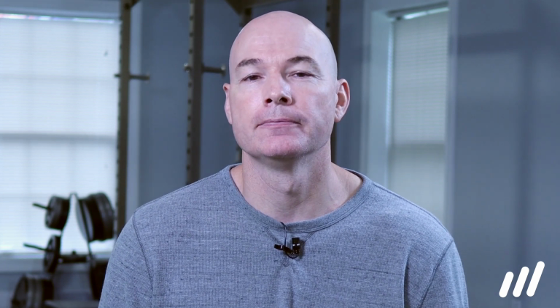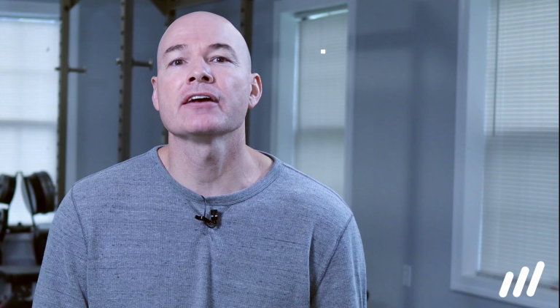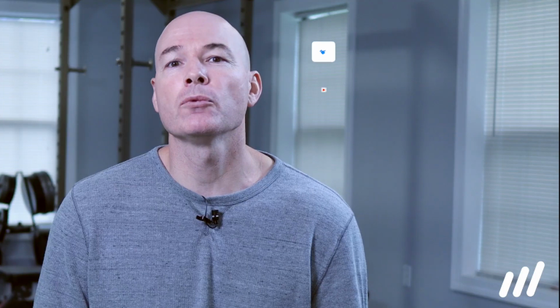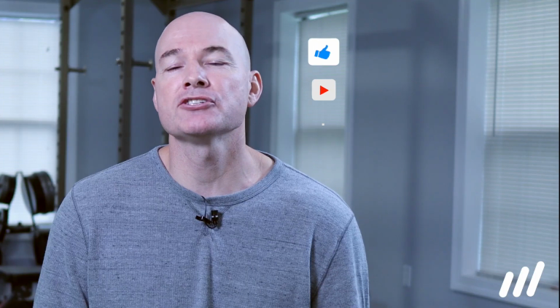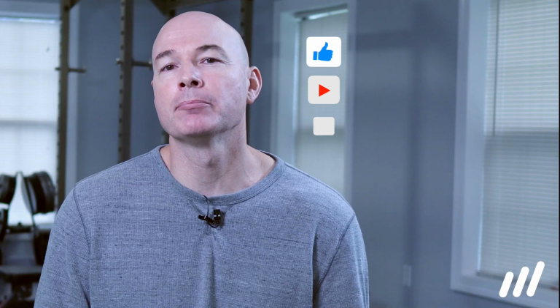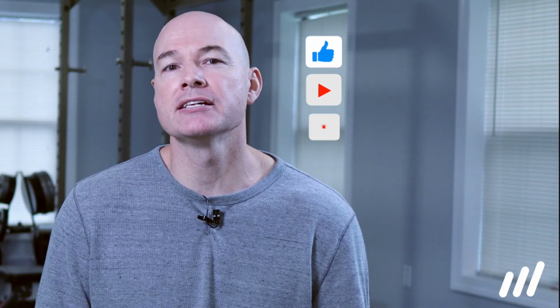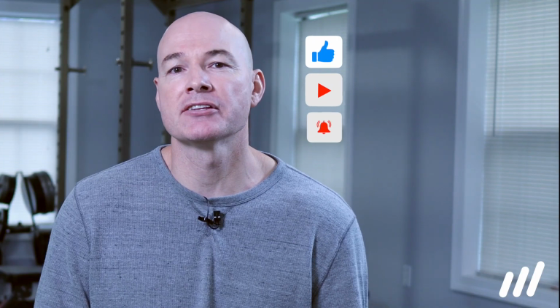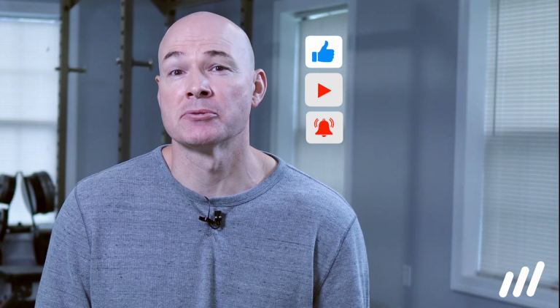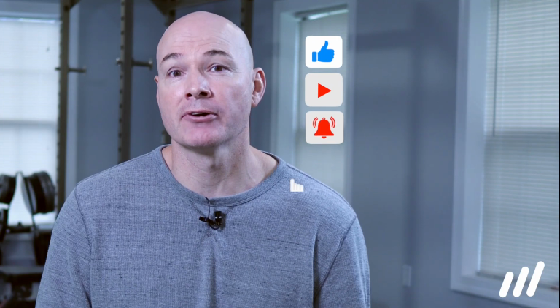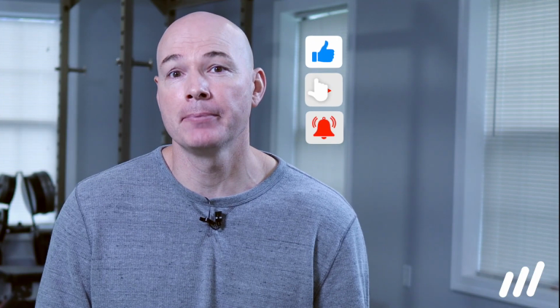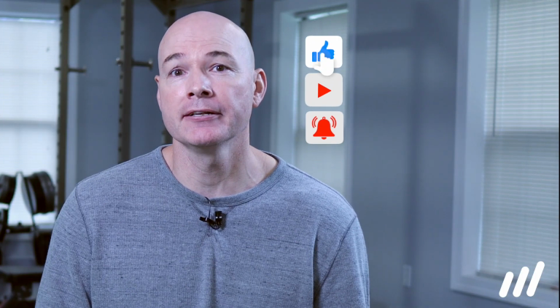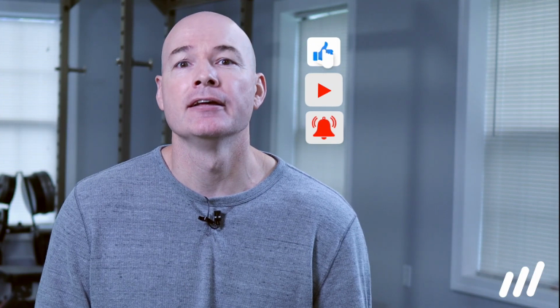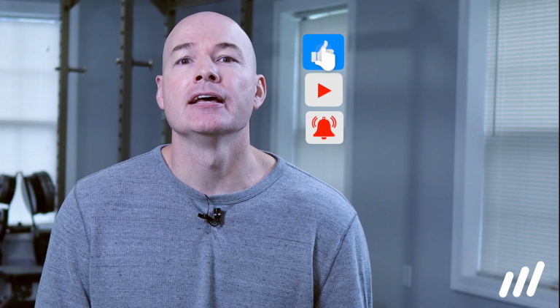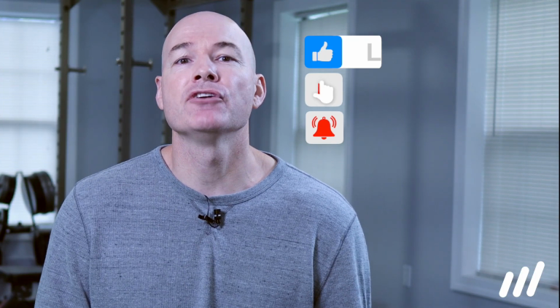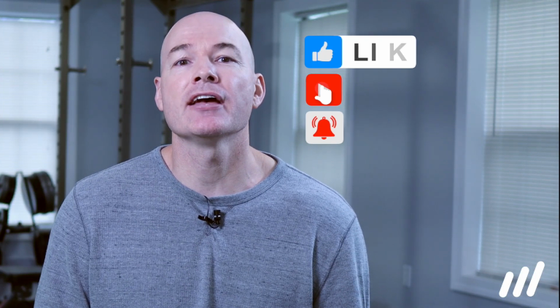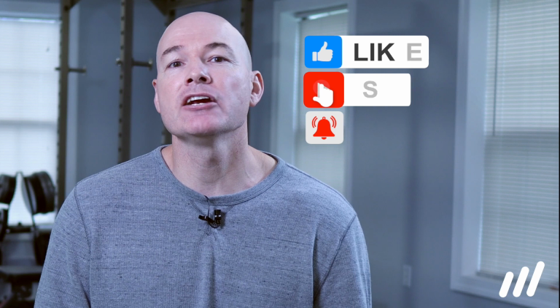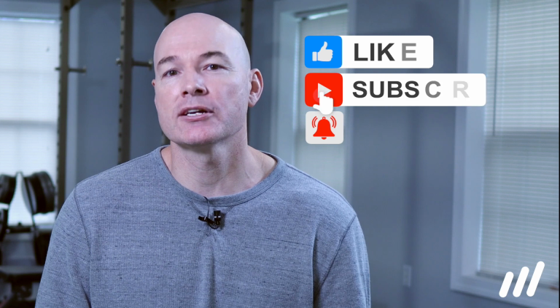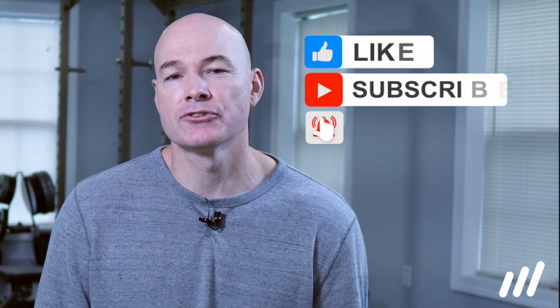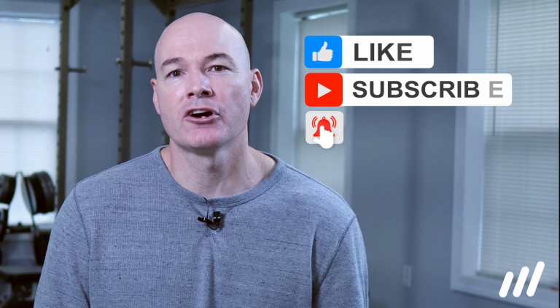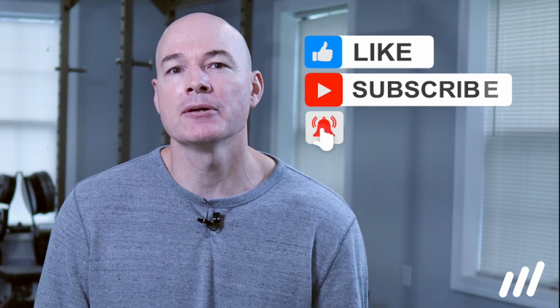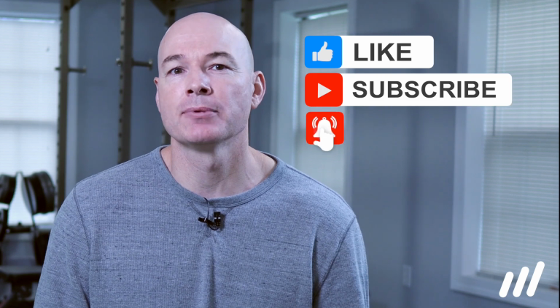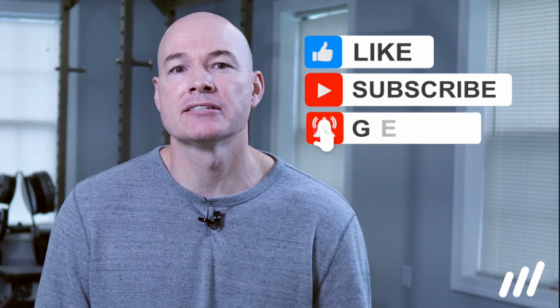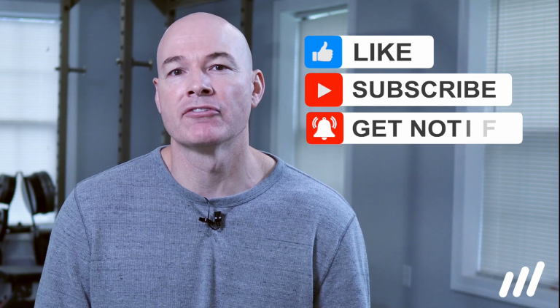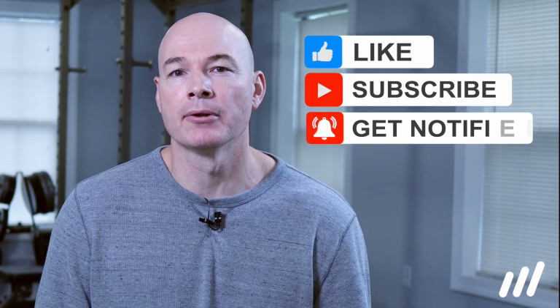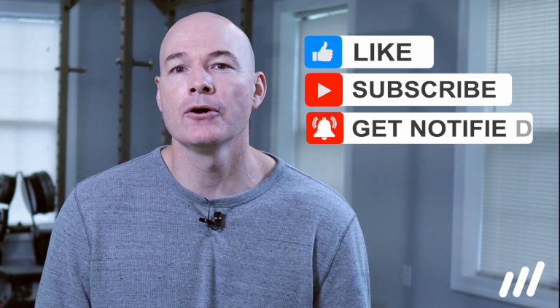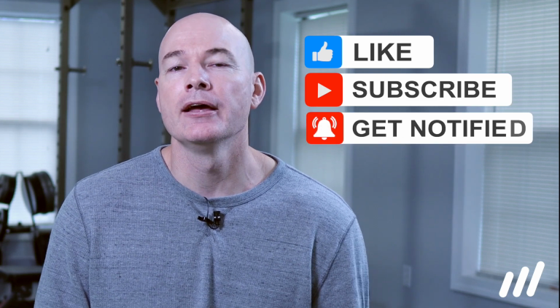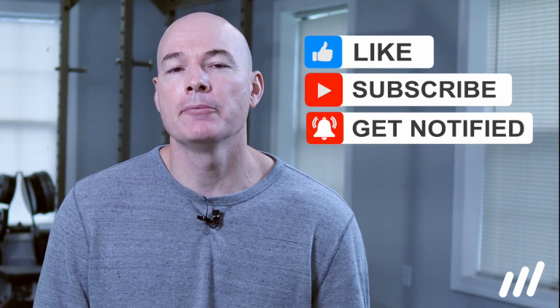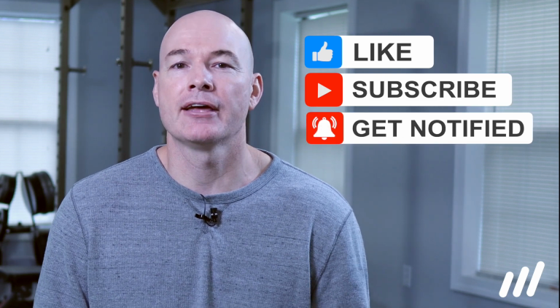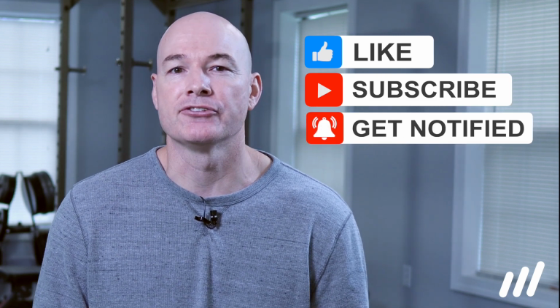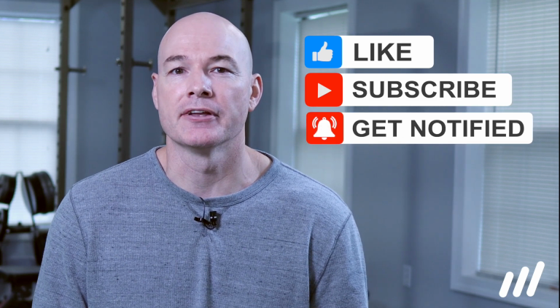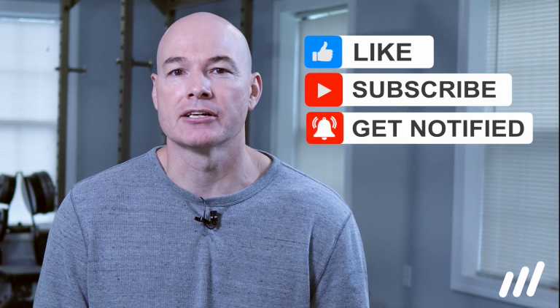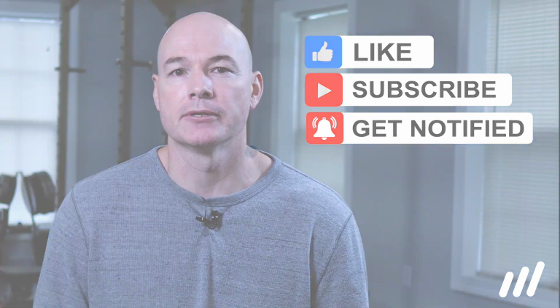Thanks for watching and please hit the subscribe button. If you have any questions or comments, please leave them below and we'll catch you on the next one.